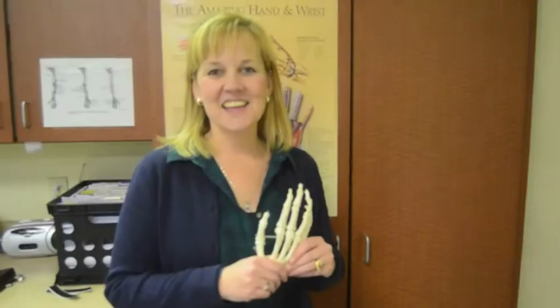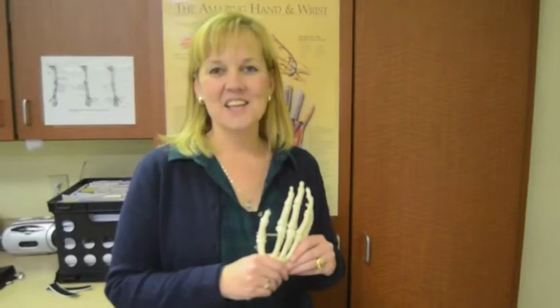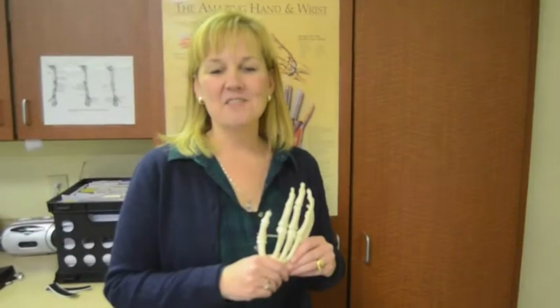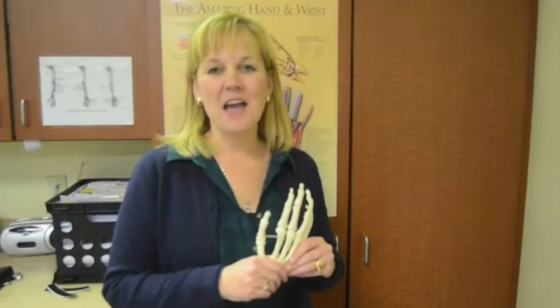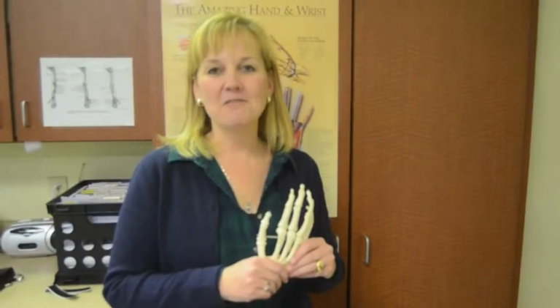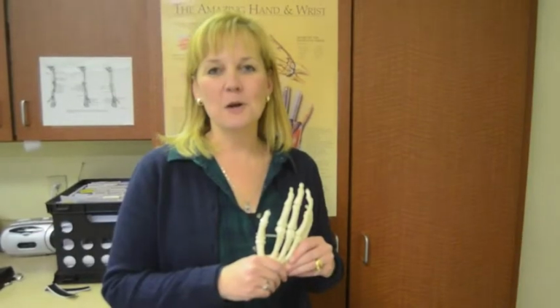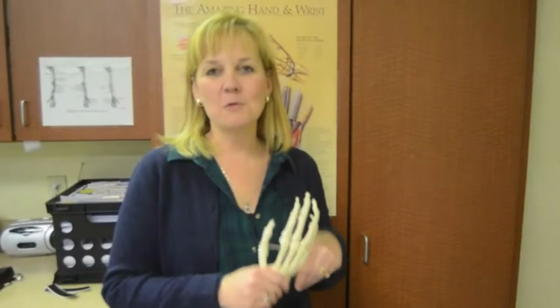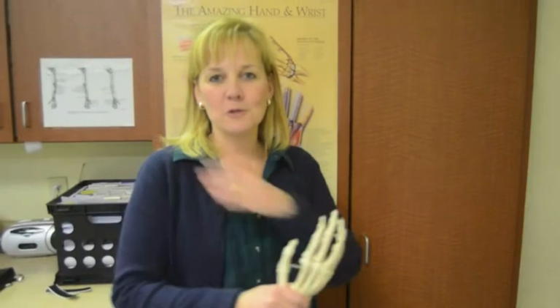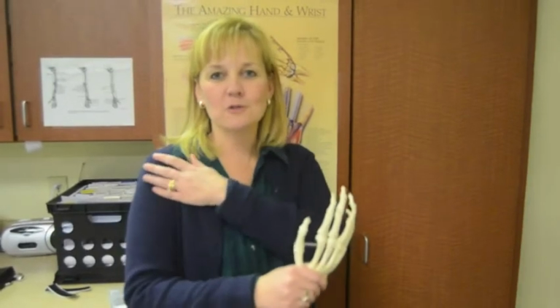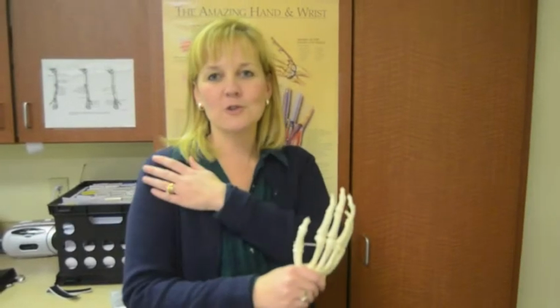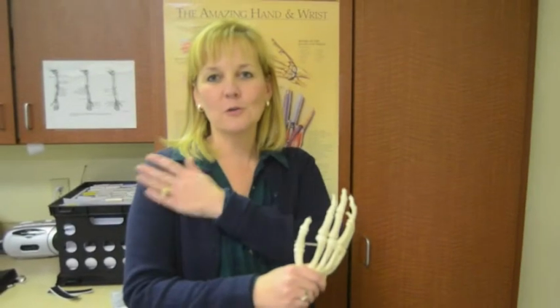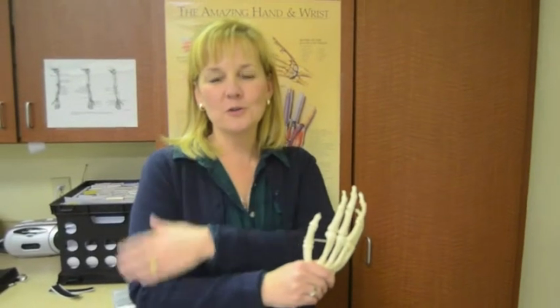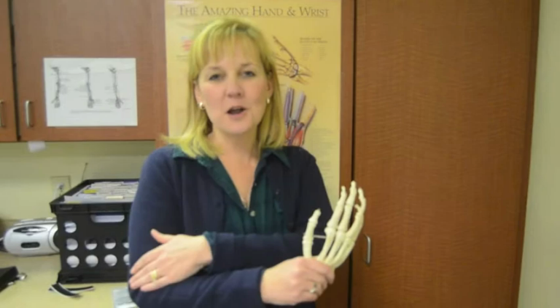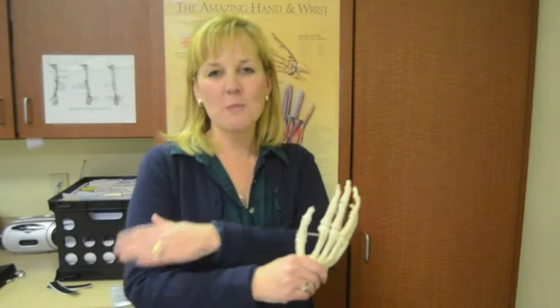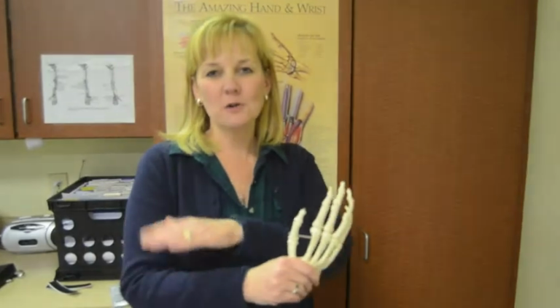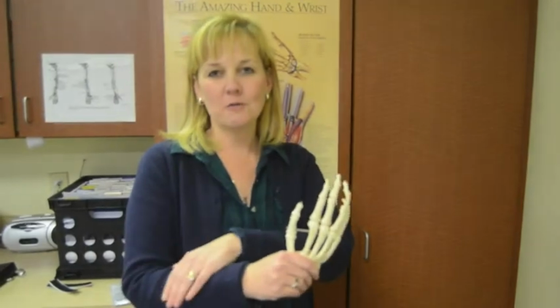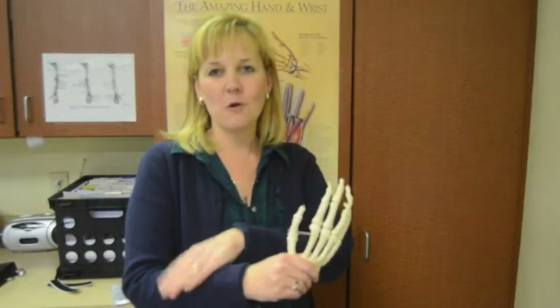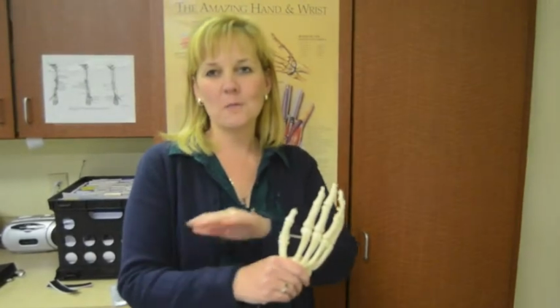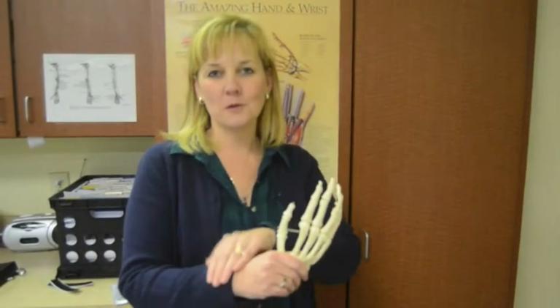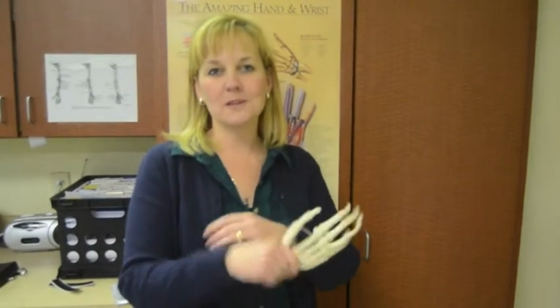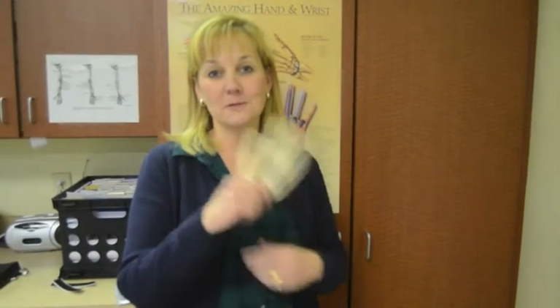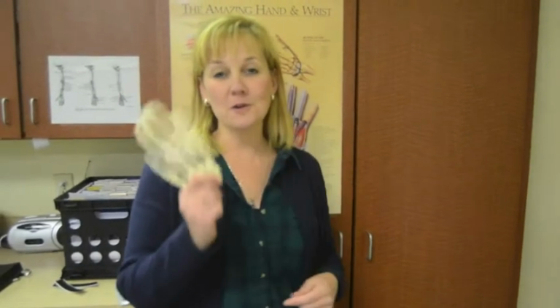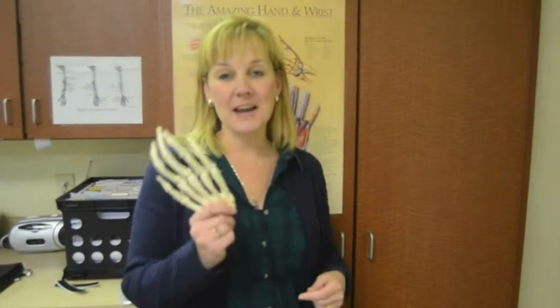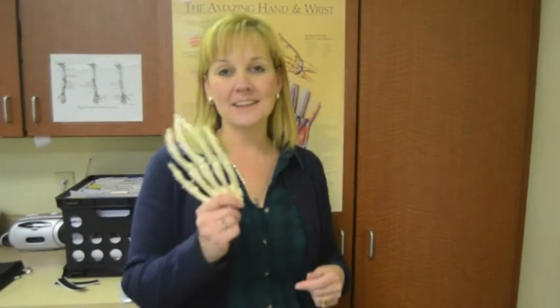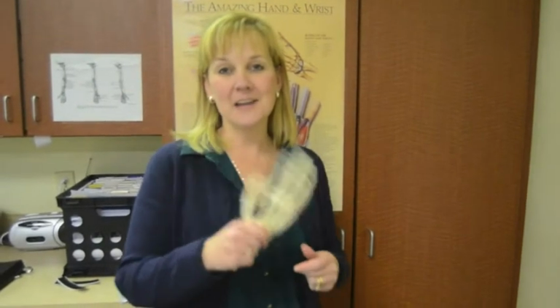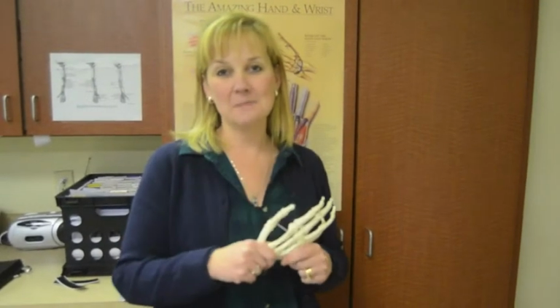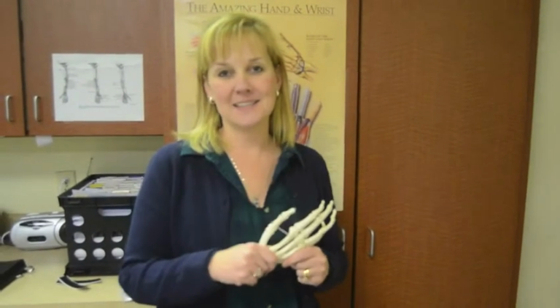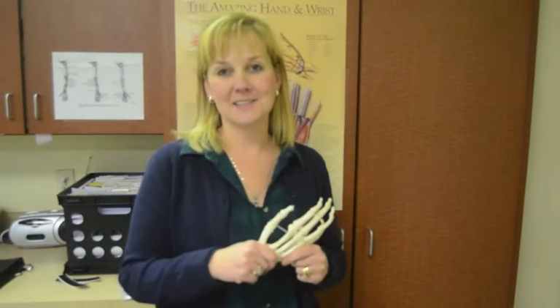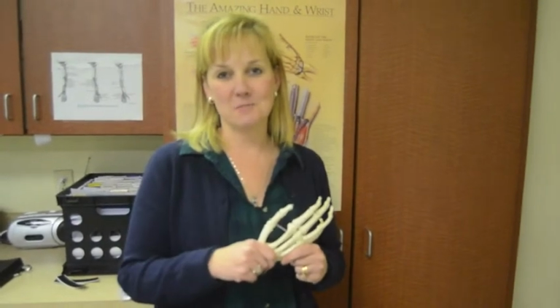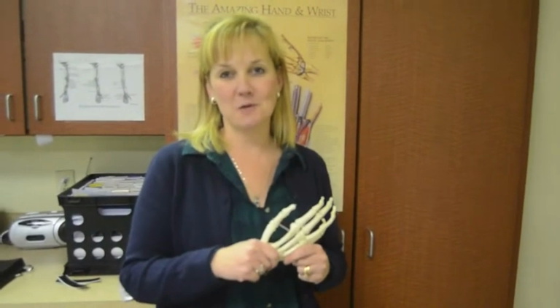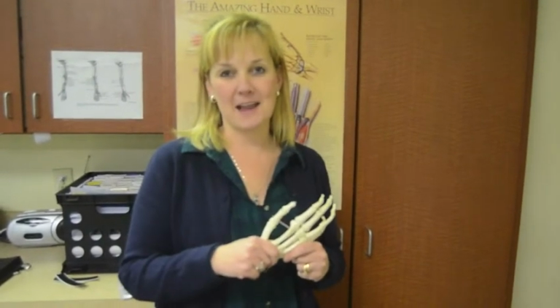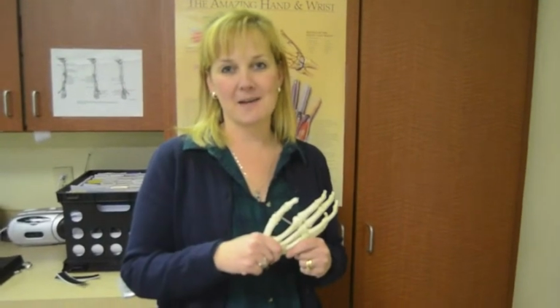If you have trouble with your shoulder, your elbow, your forearm, your wrist or your hand, come see us at Pro Rehab.